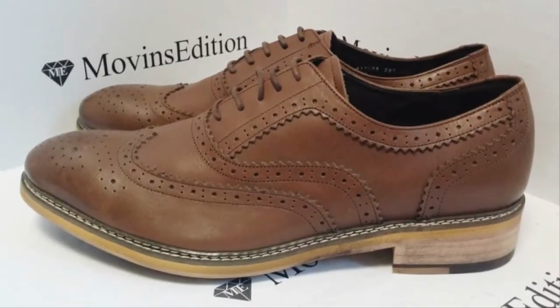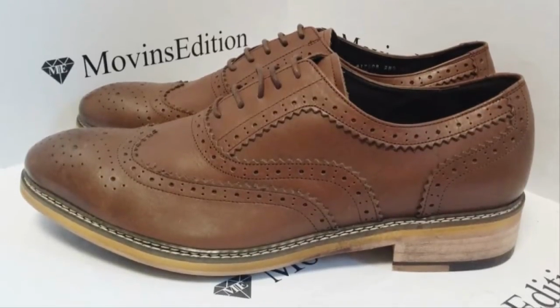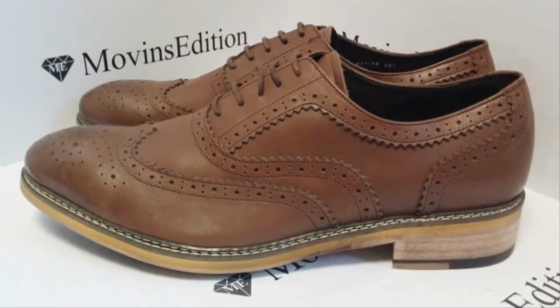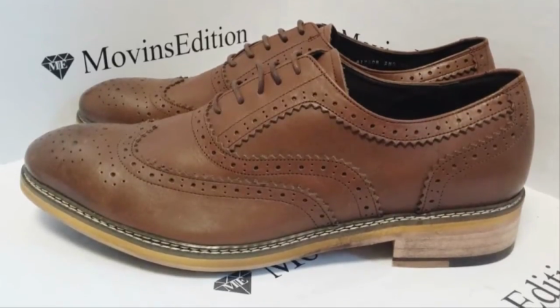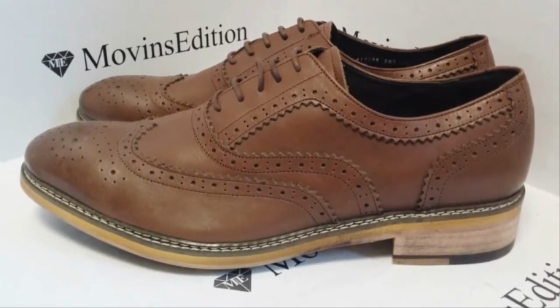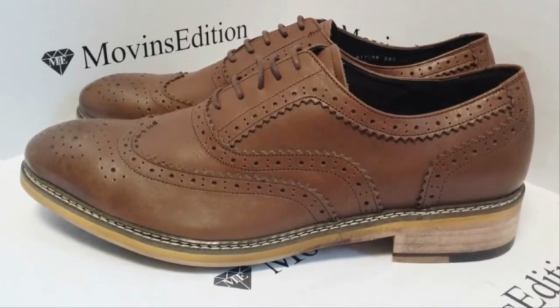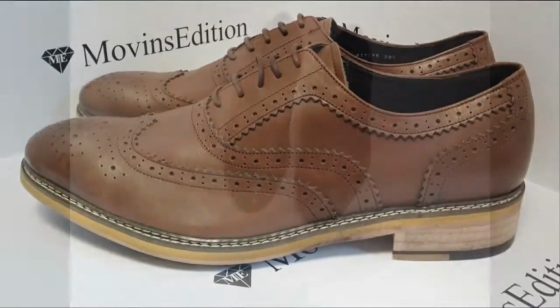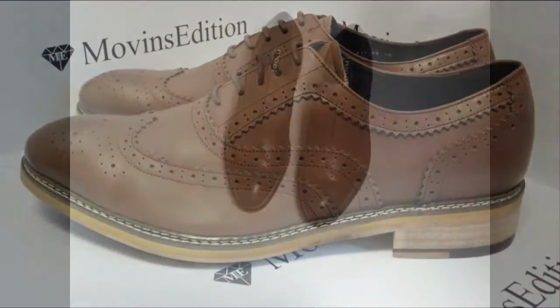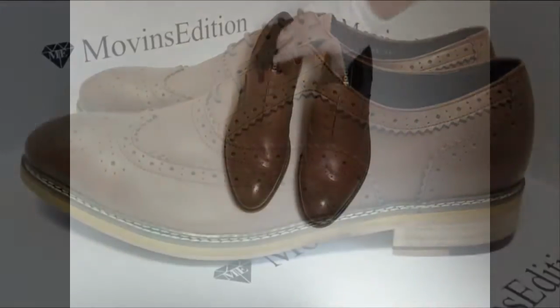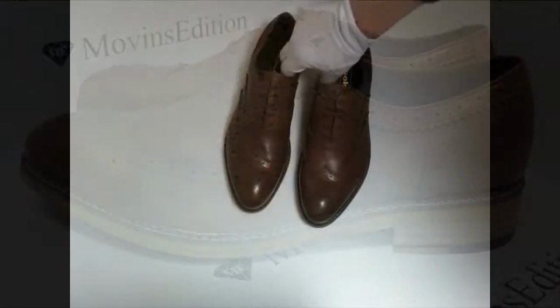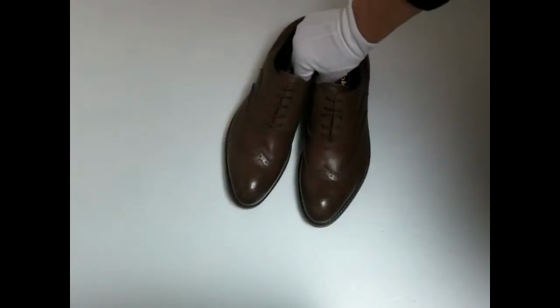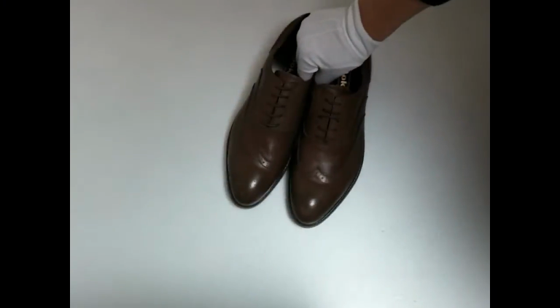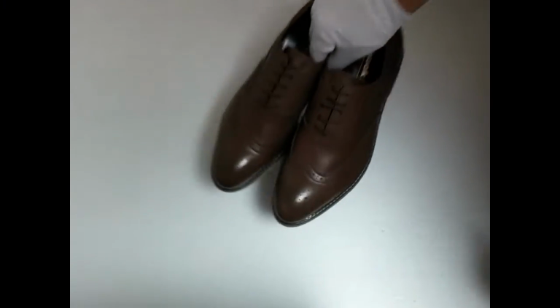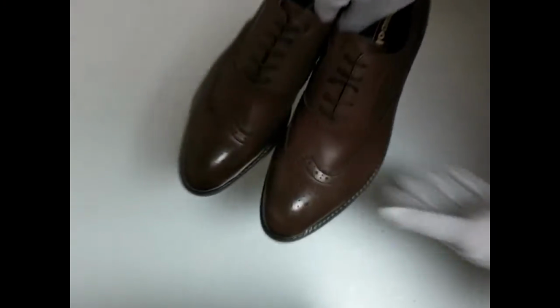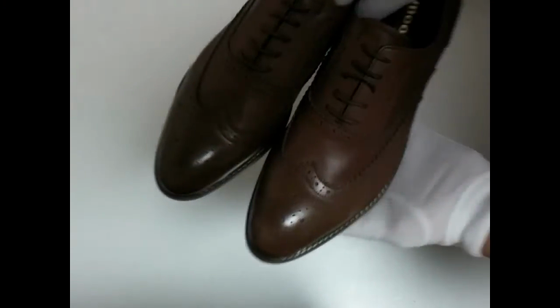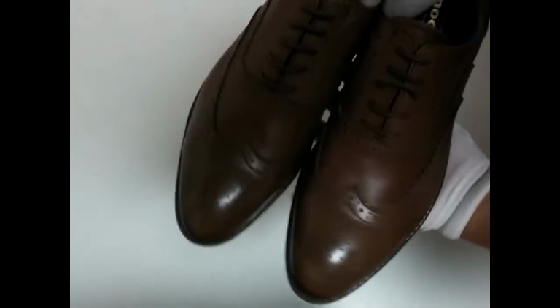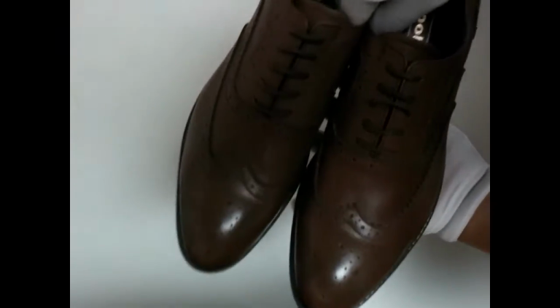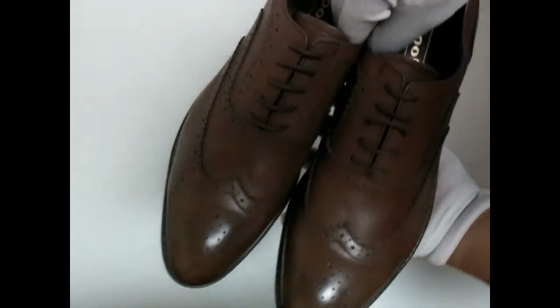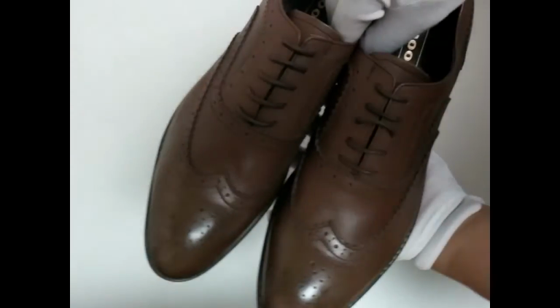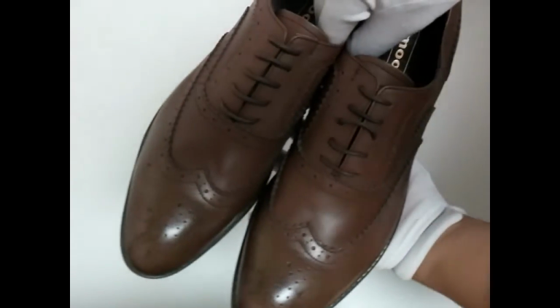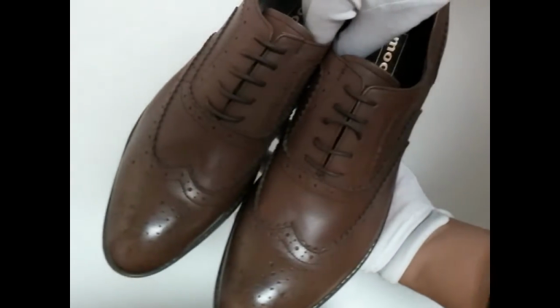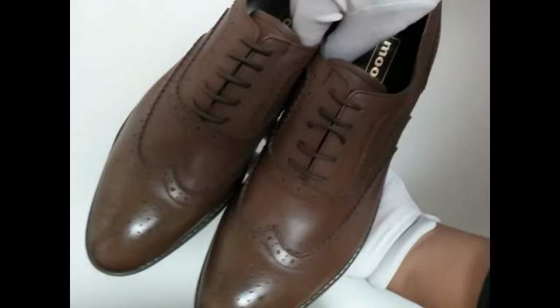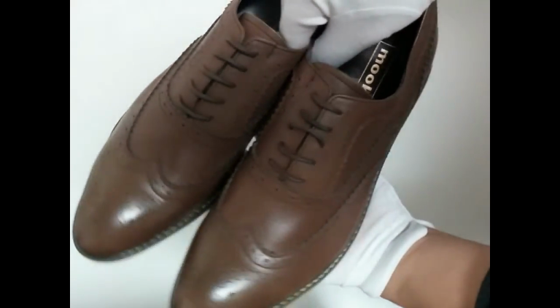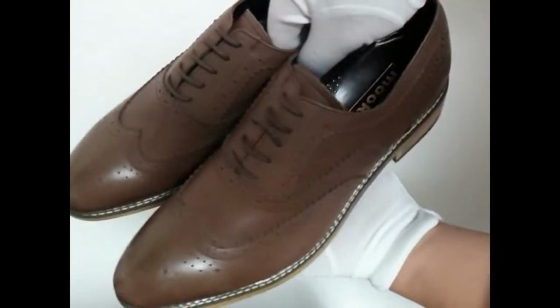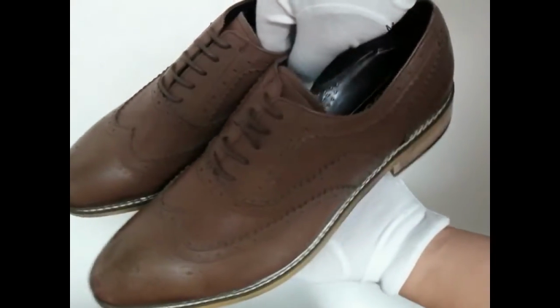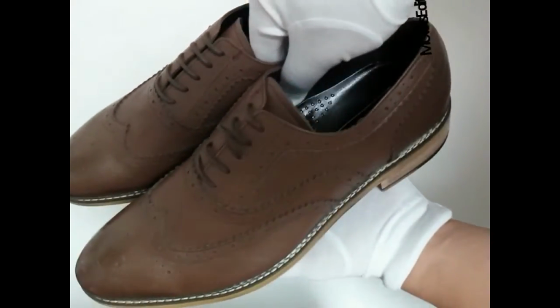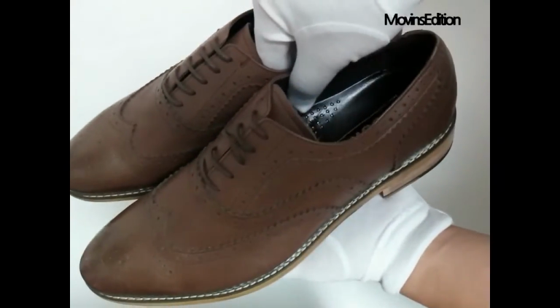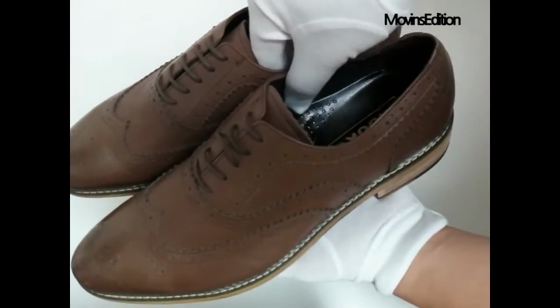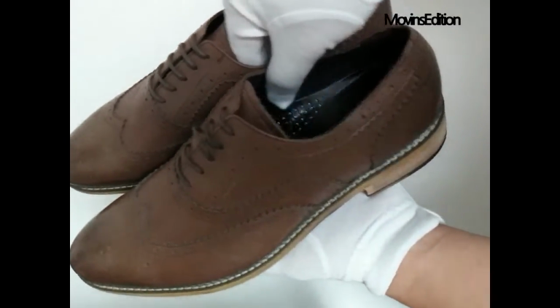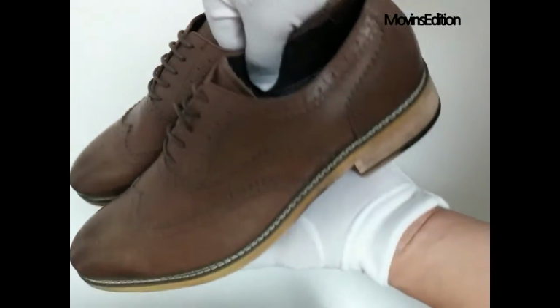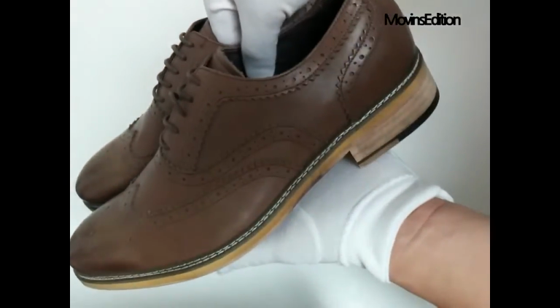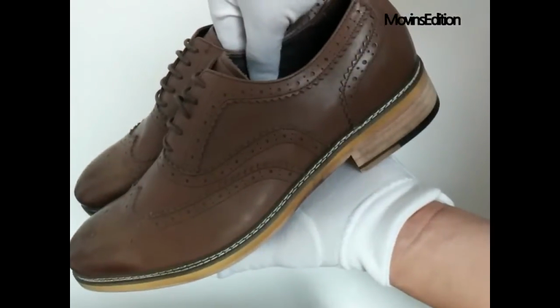Hello, I'm Alex from Moovins Edition. I'll introduce an item of Wingtip Oxford shoes from the Moovins Edition series.